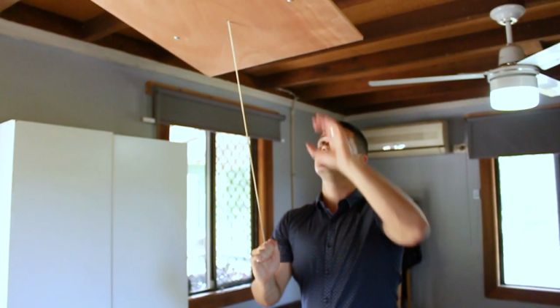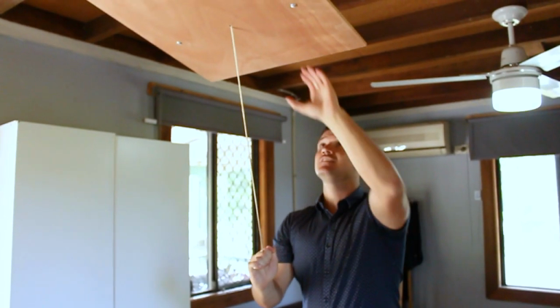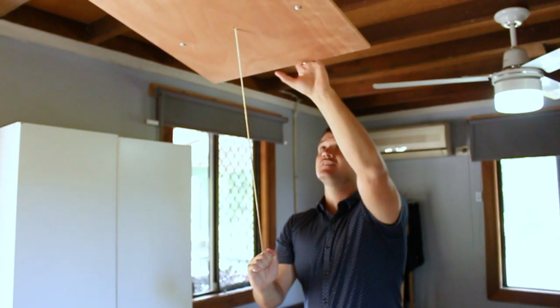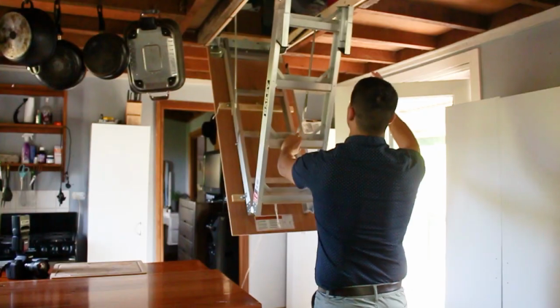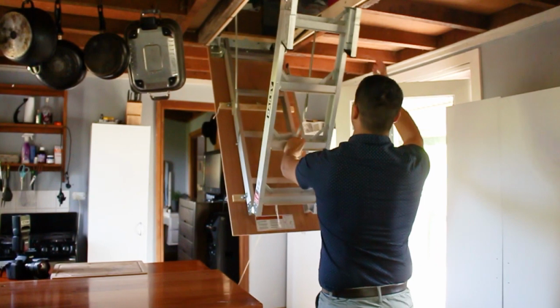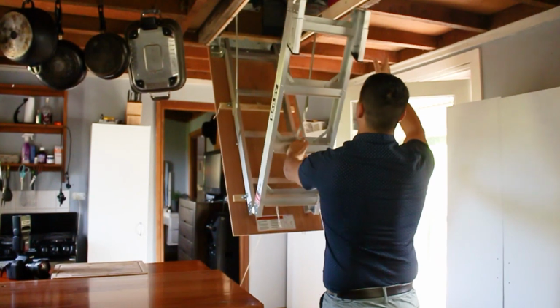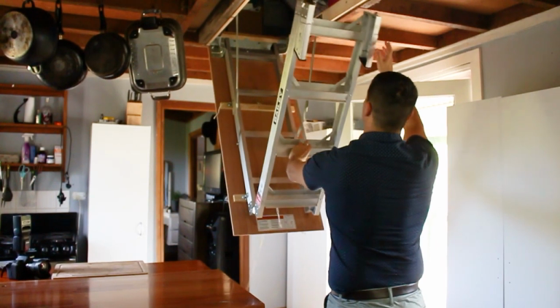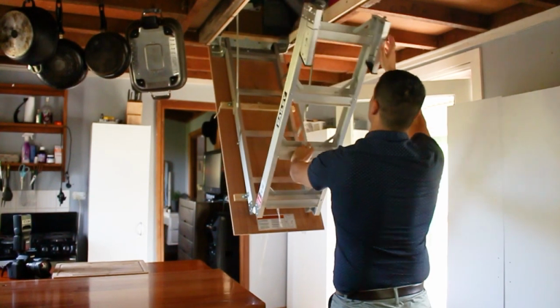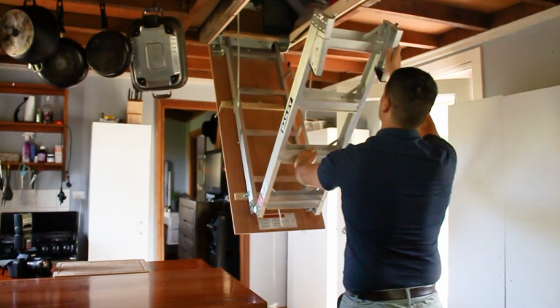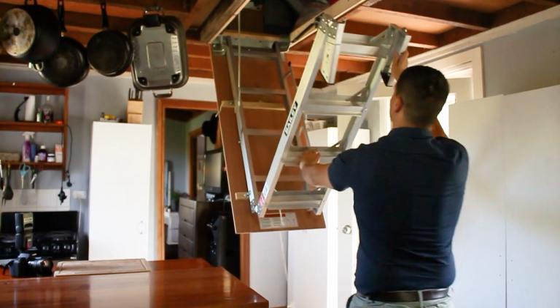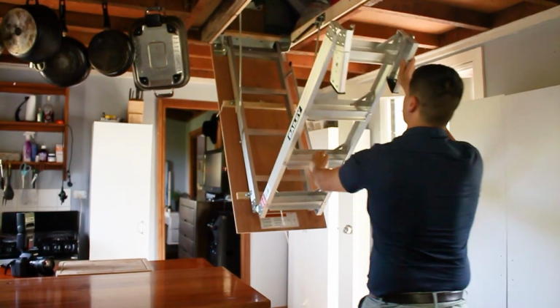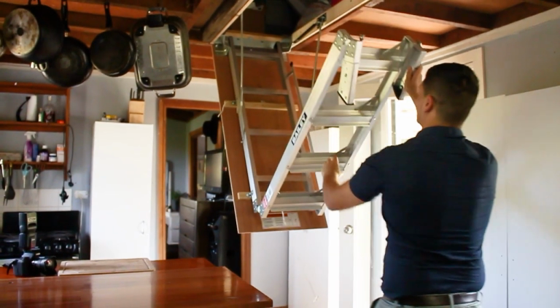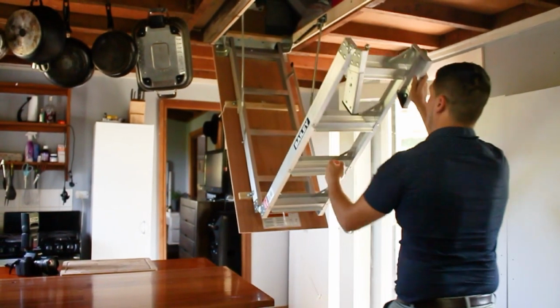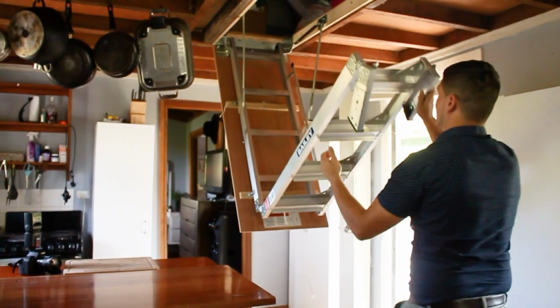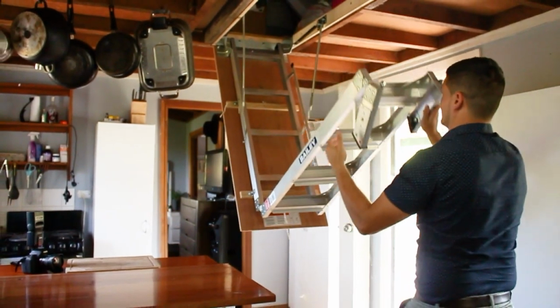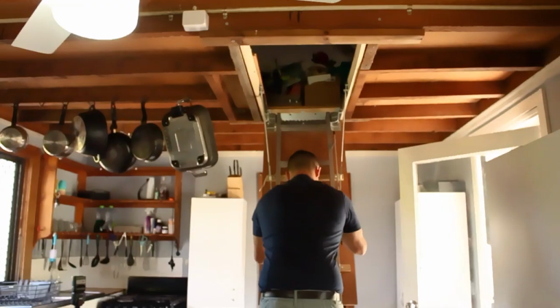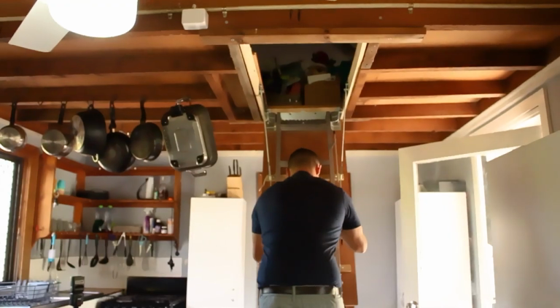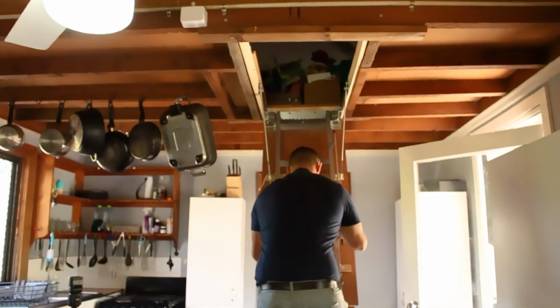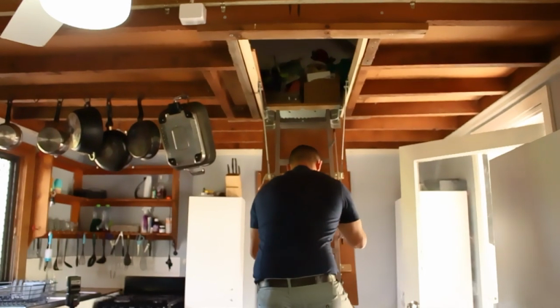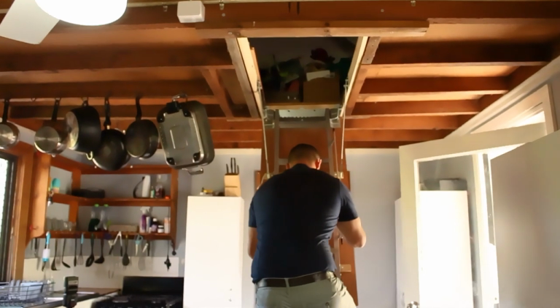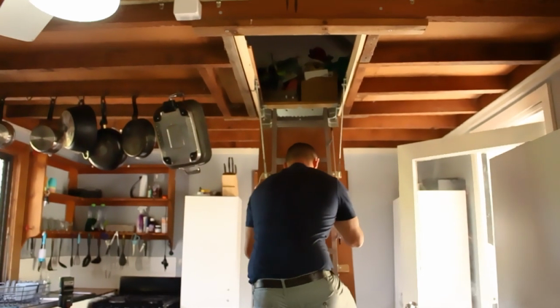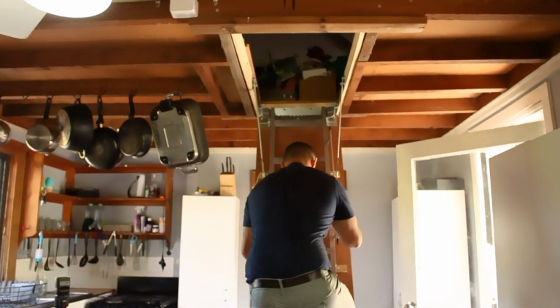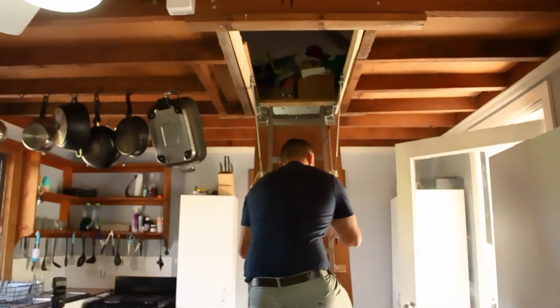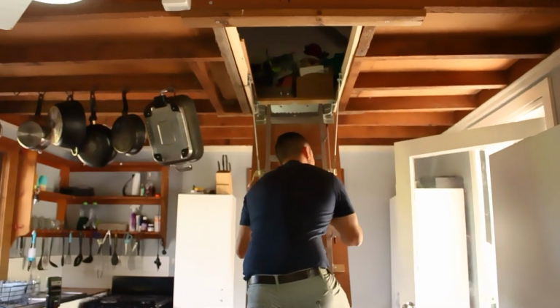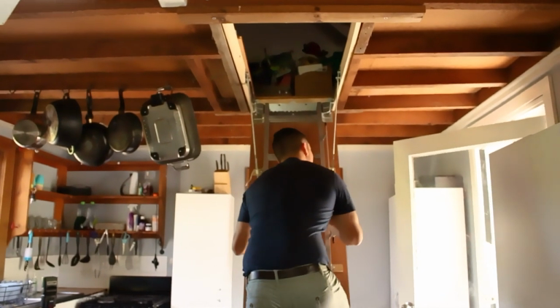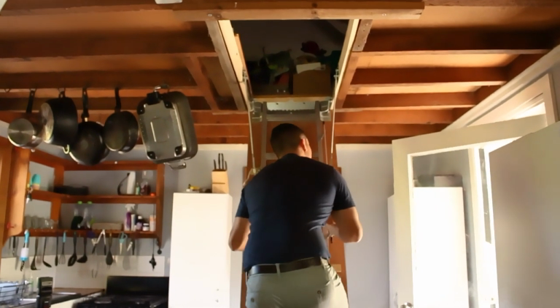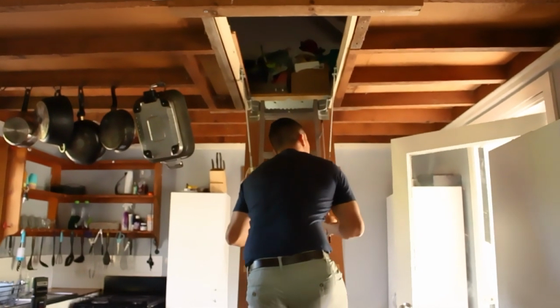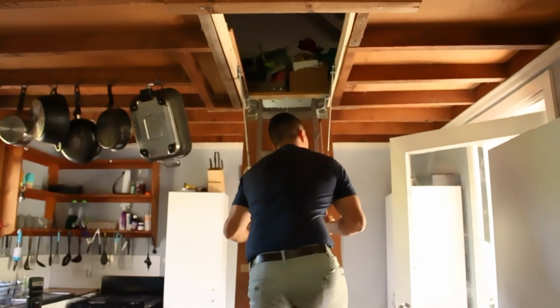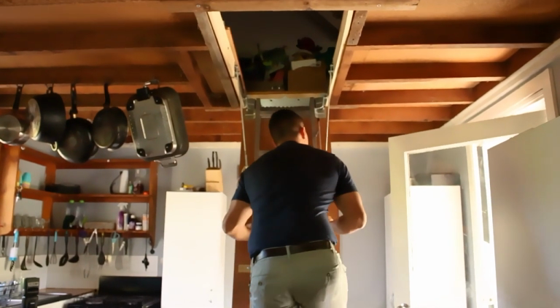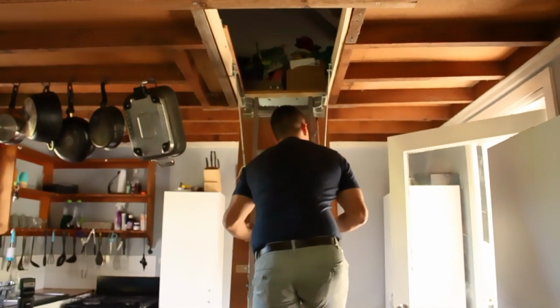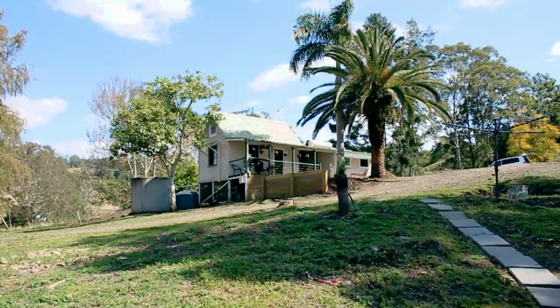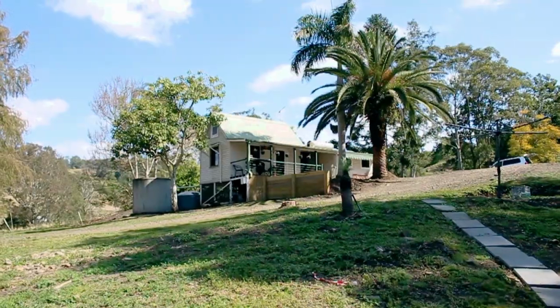There is also additional storage in the attic above the kitchen, which is now easily accessible by fold-out ladder.